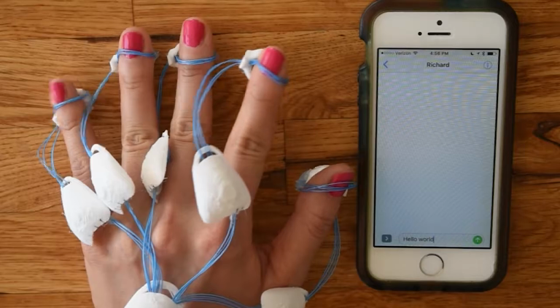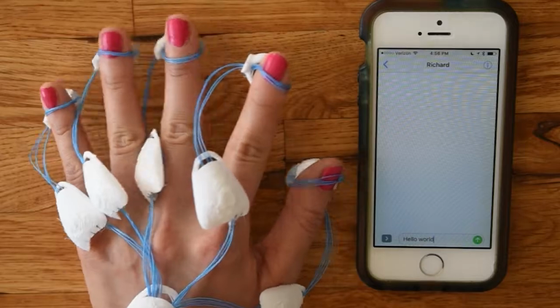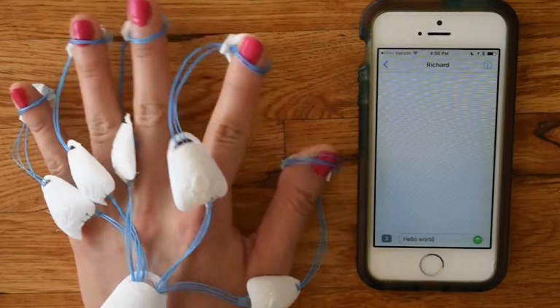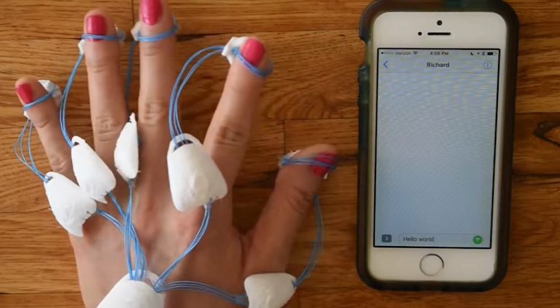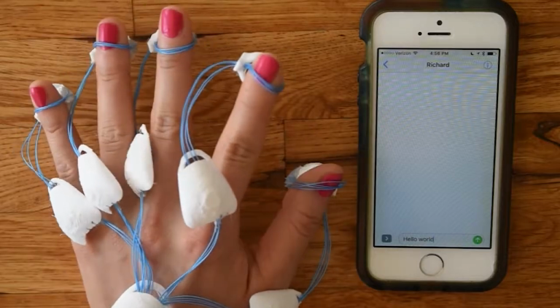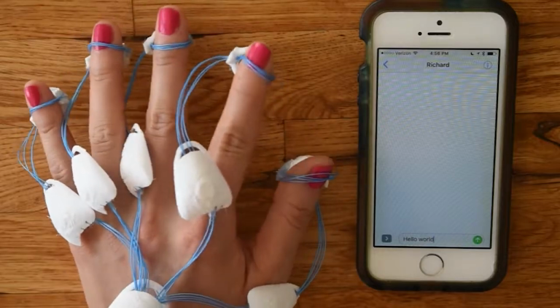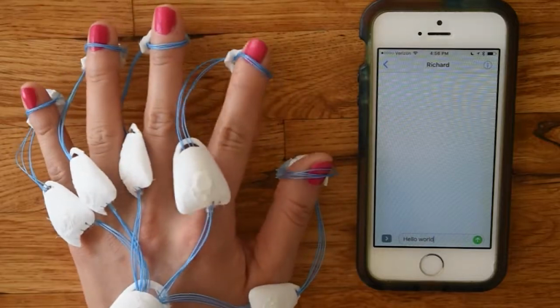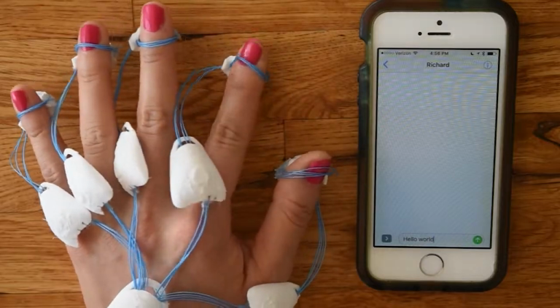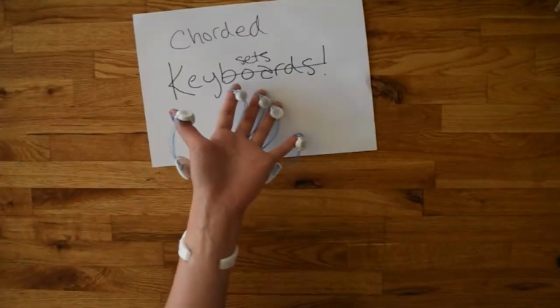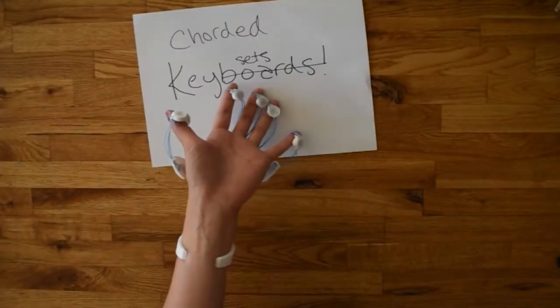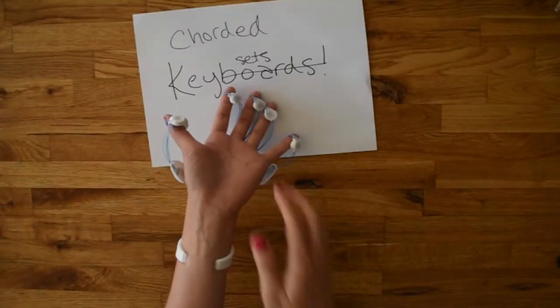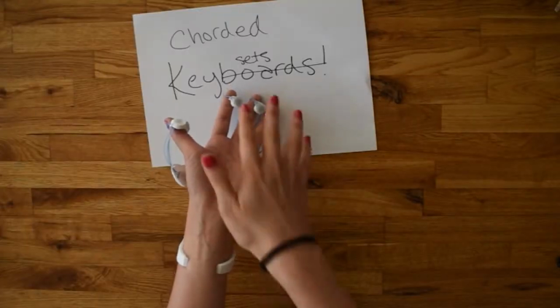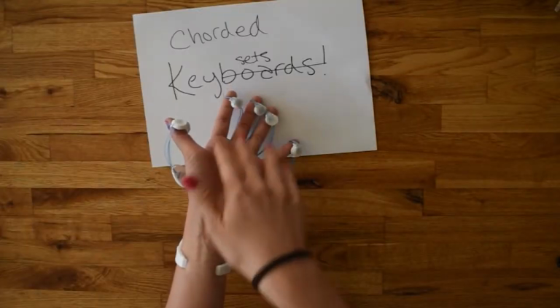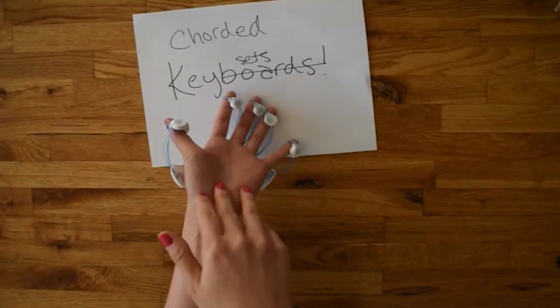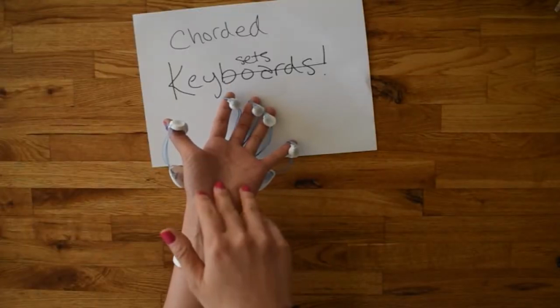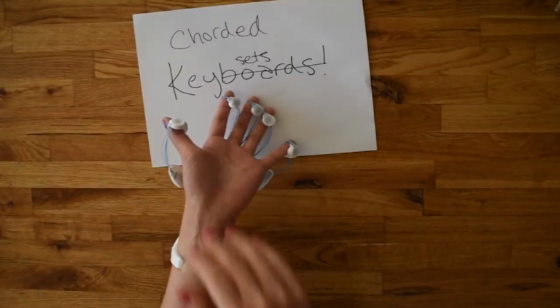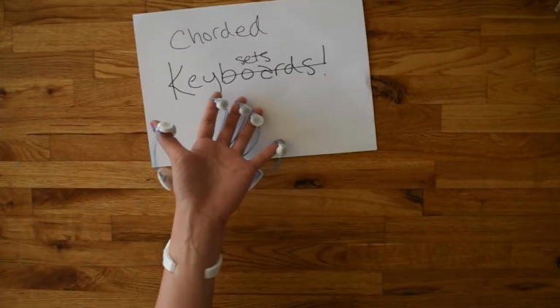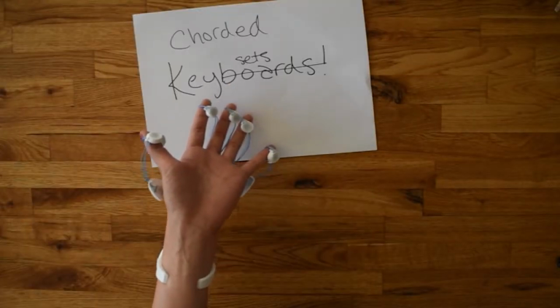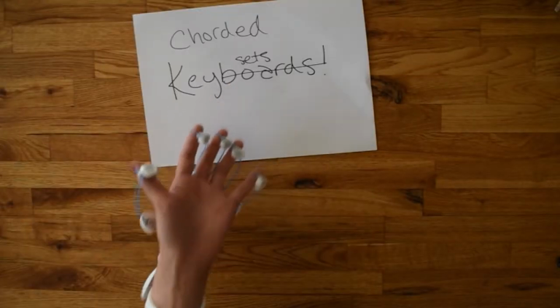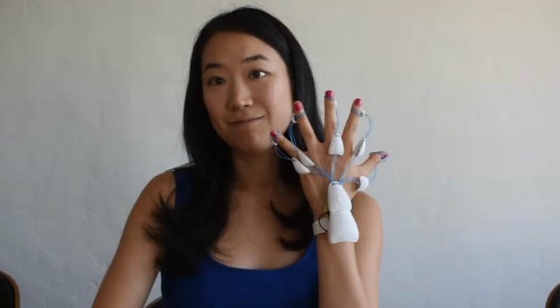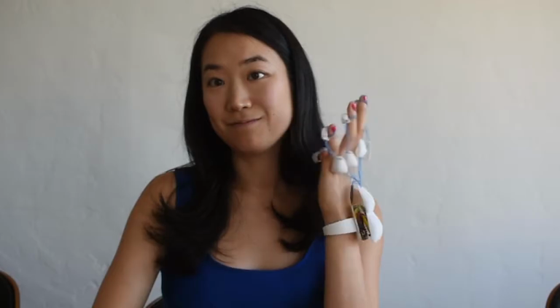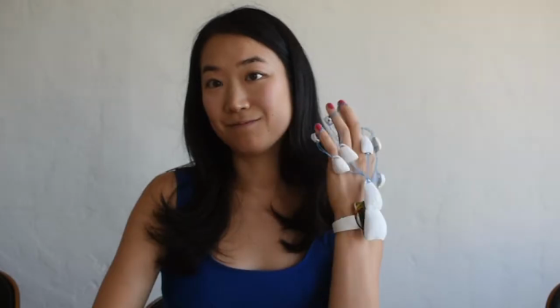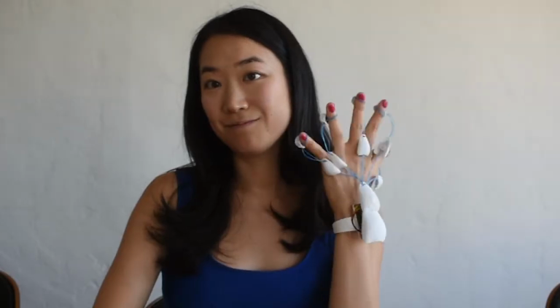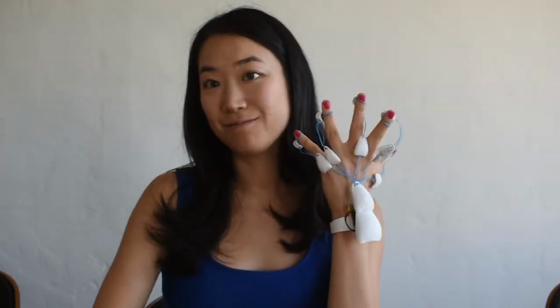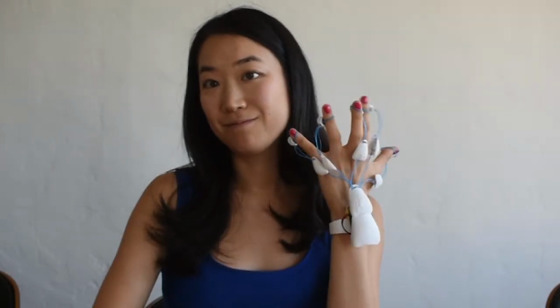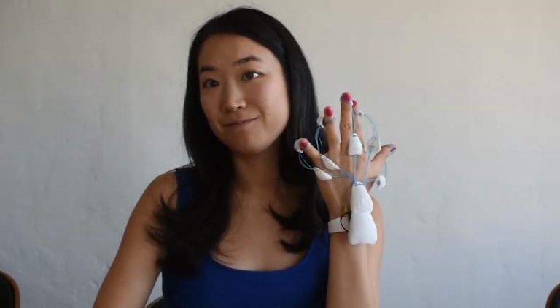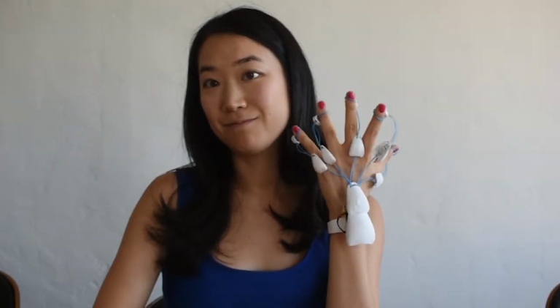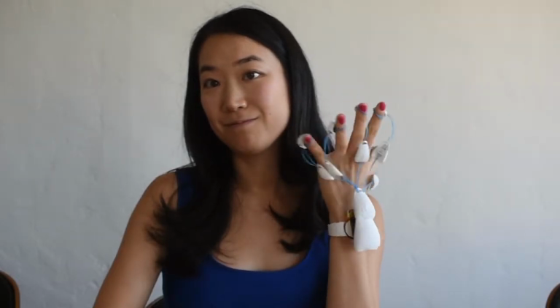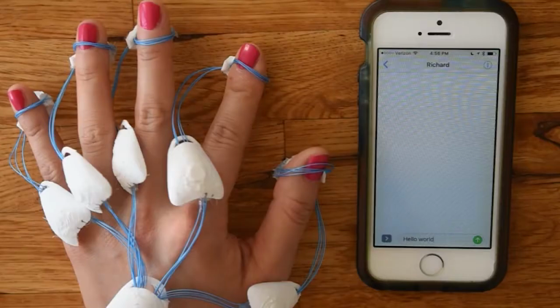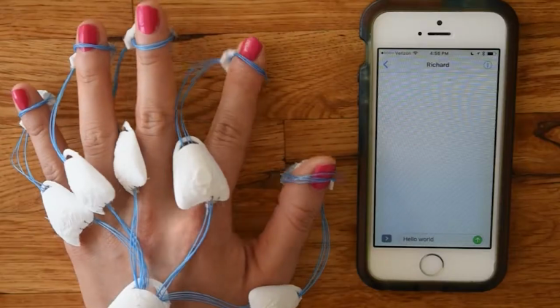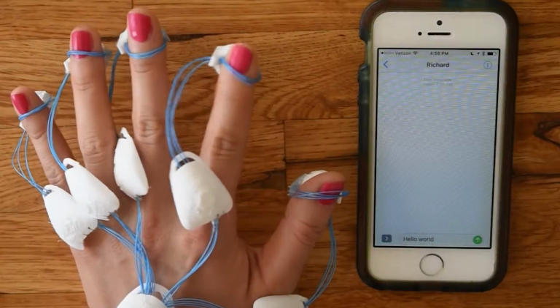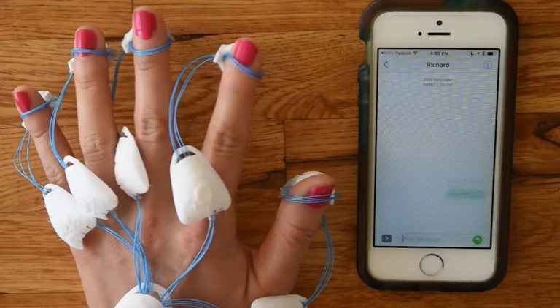Here's how you build Soto, a wearable Bluetooth corded key set for one-handed entry on your phone or computer.